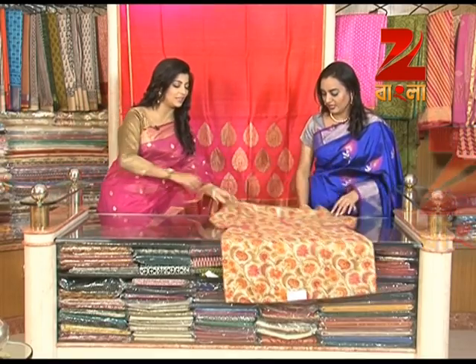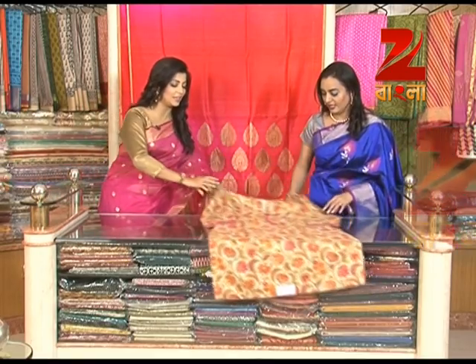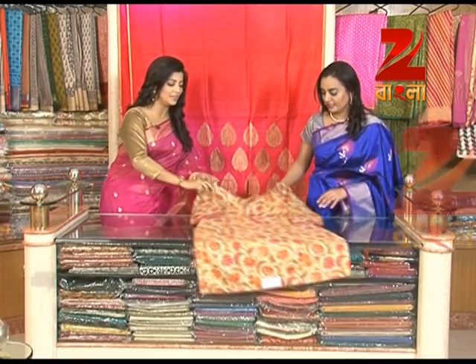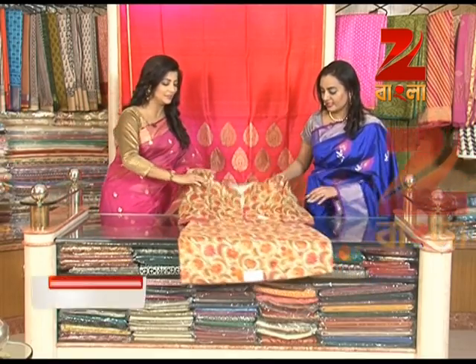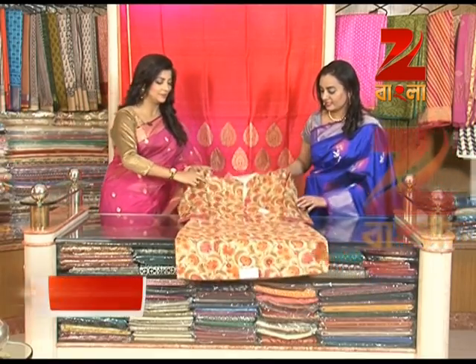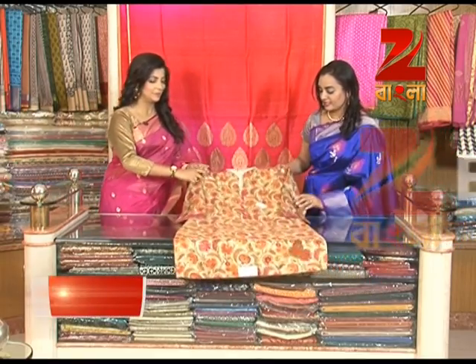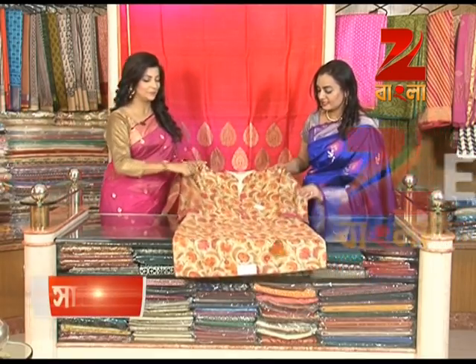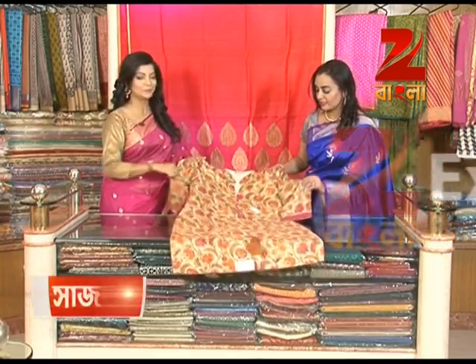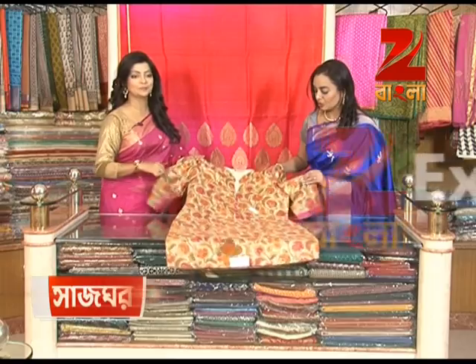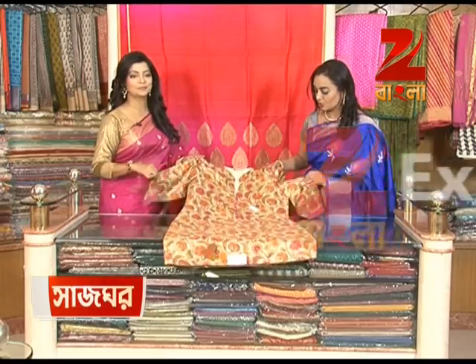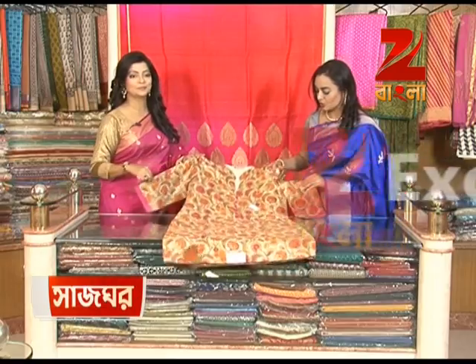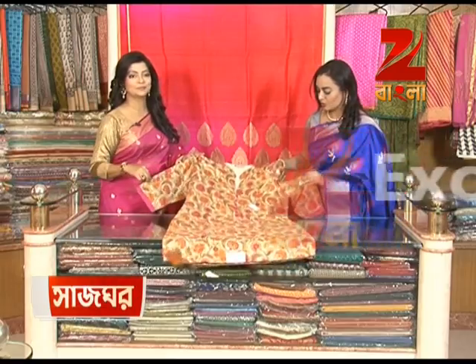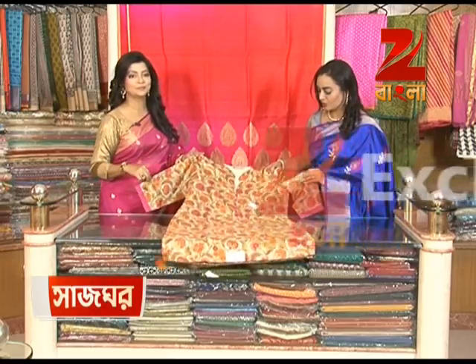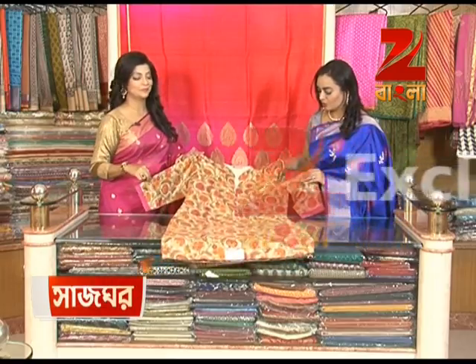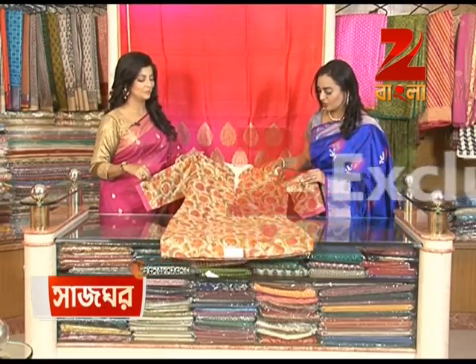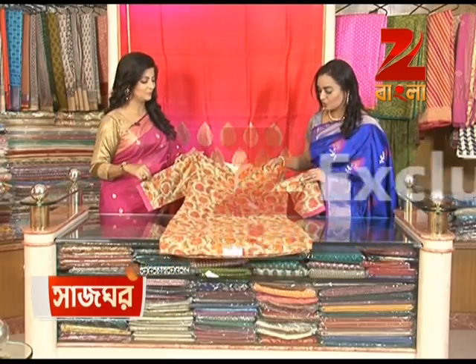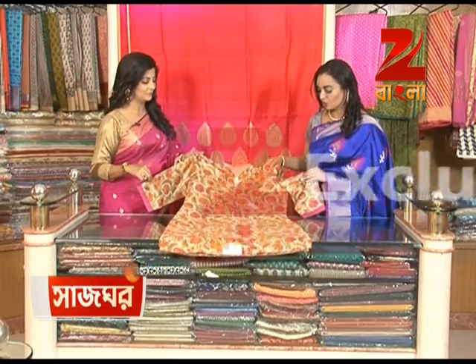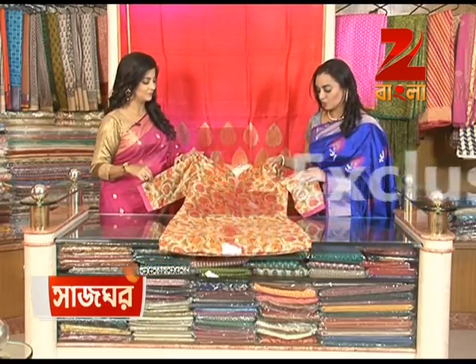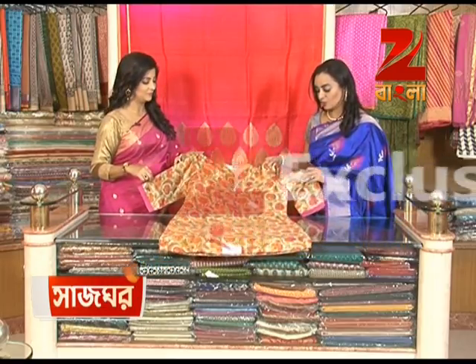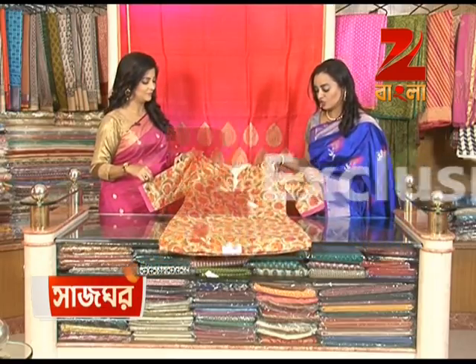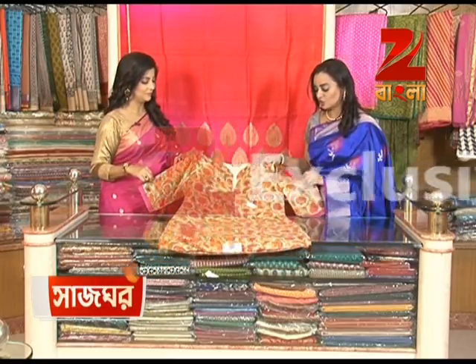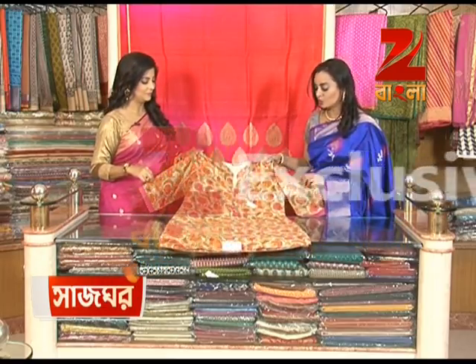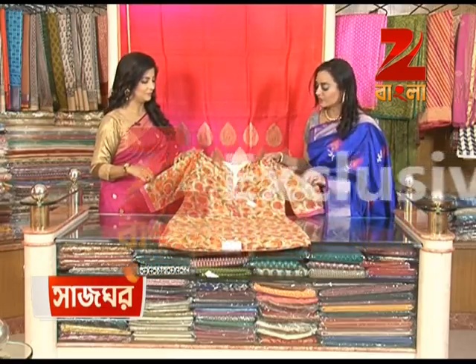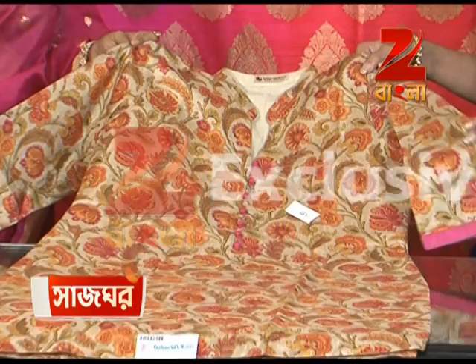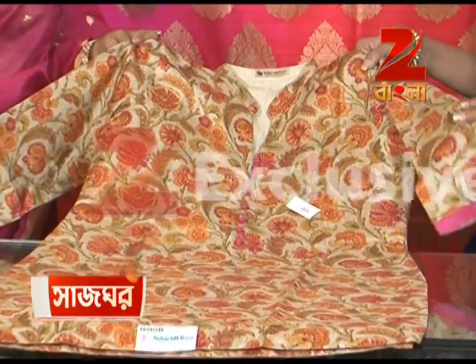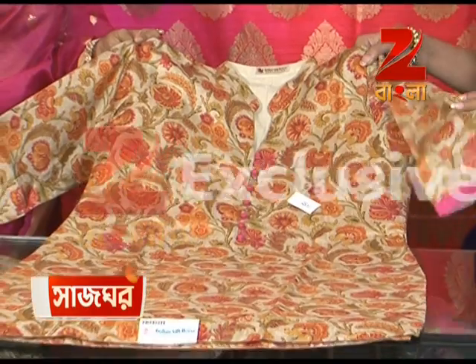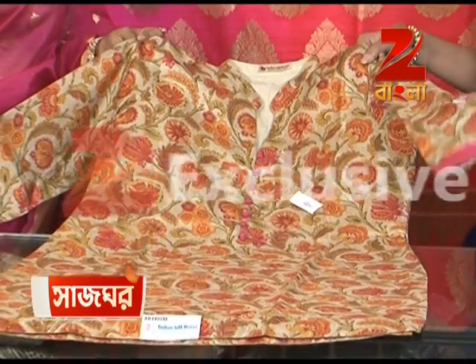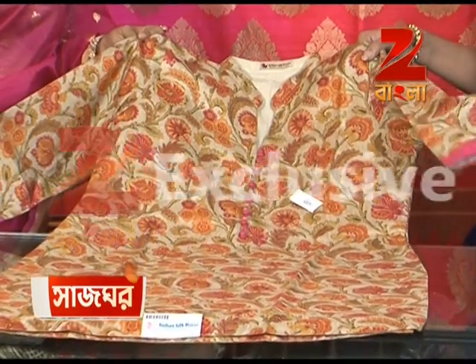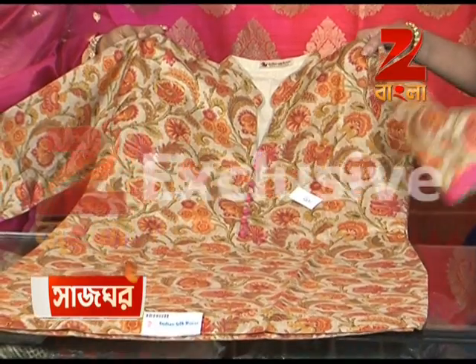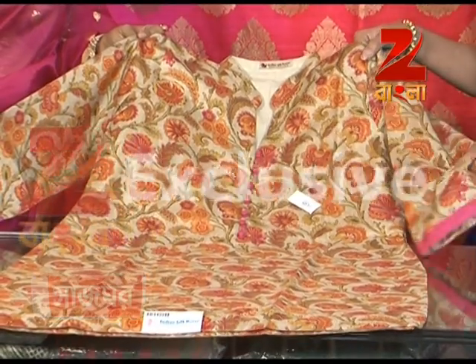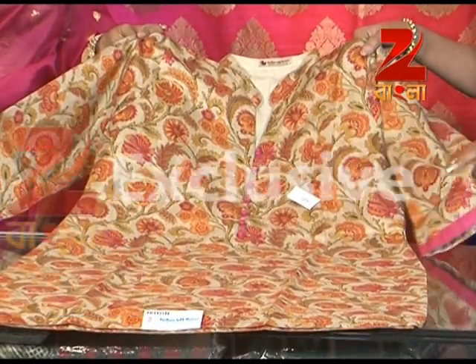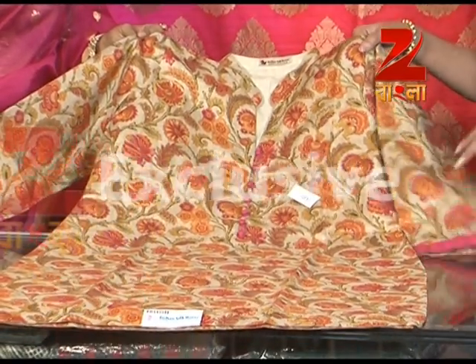This one is a semi-silk — $145. It's very reasonable. Casual wear.